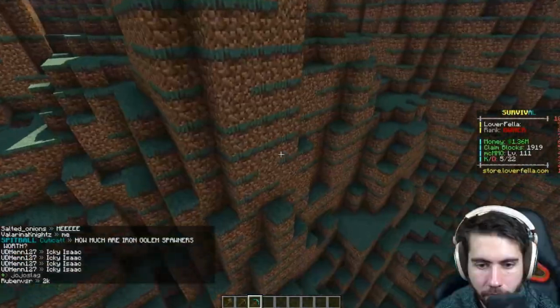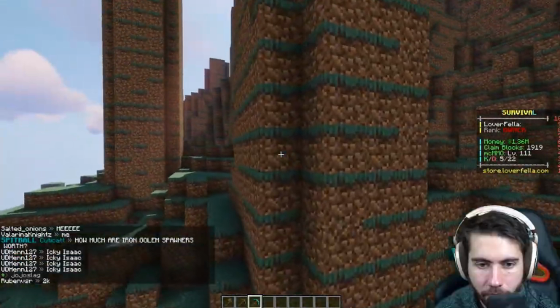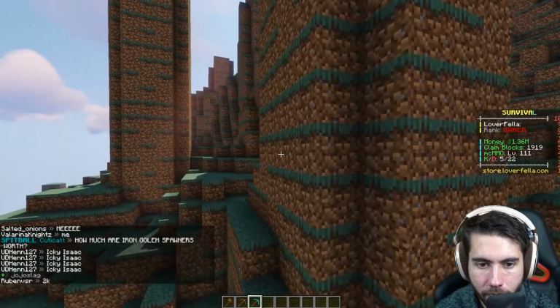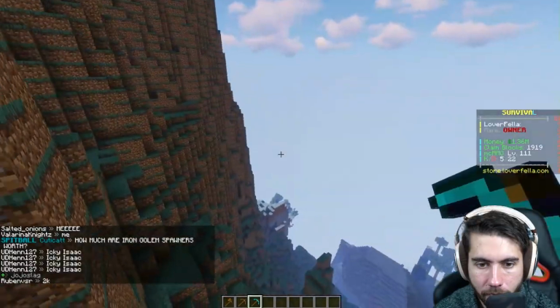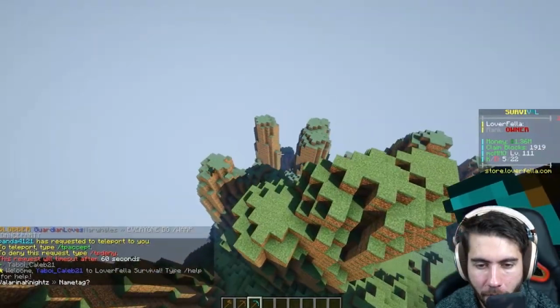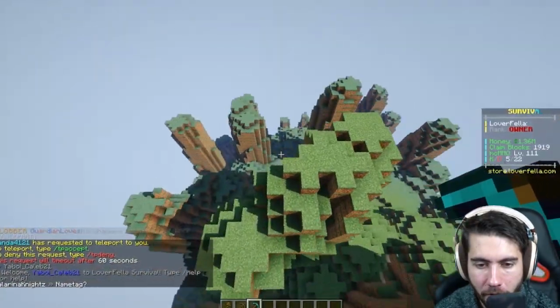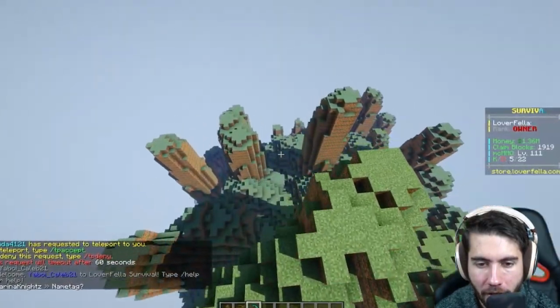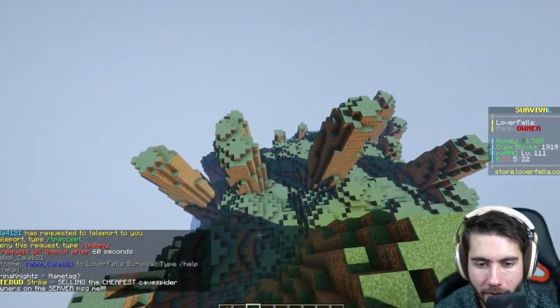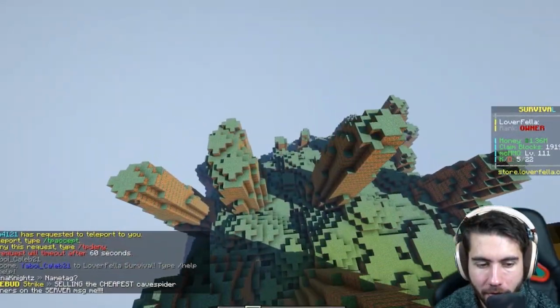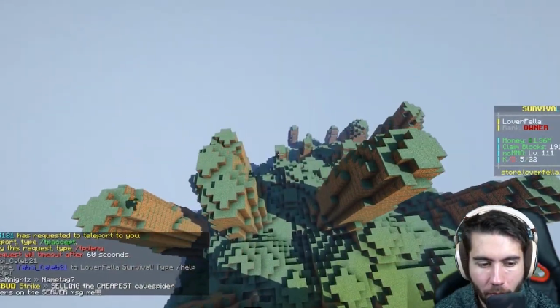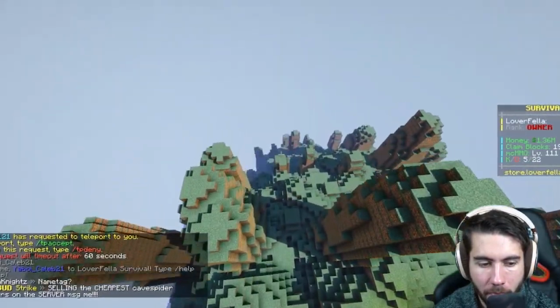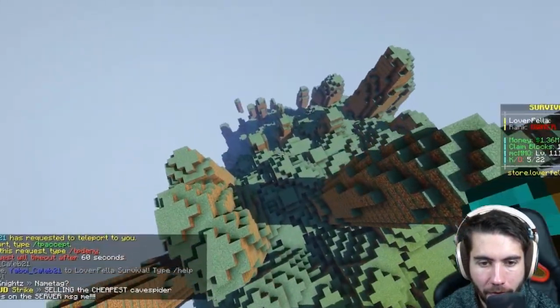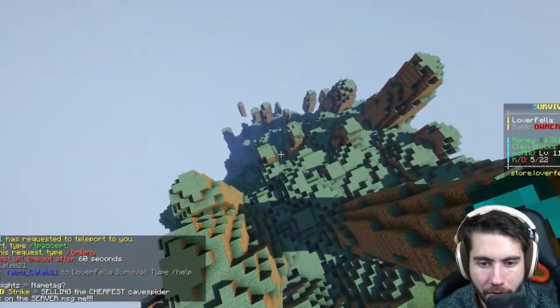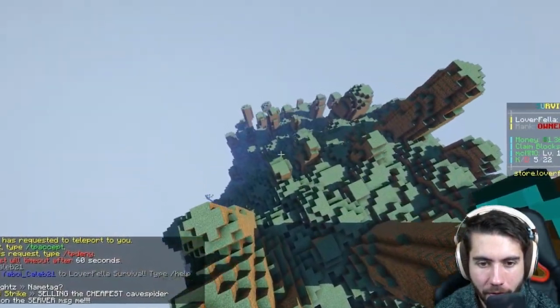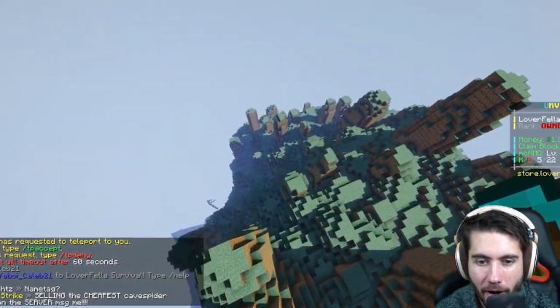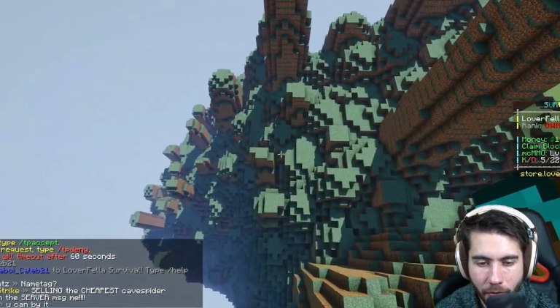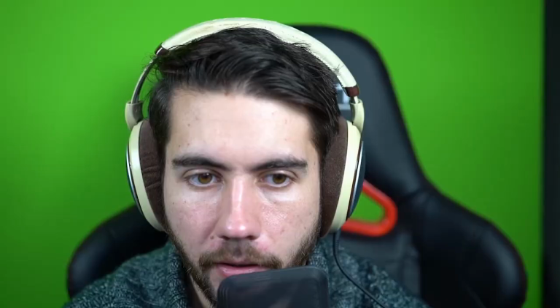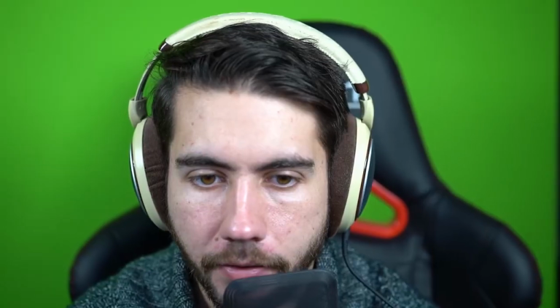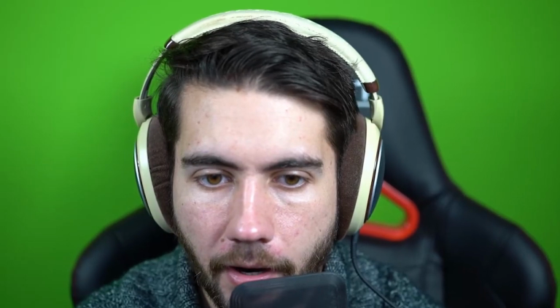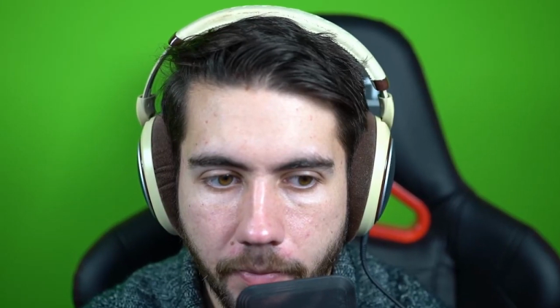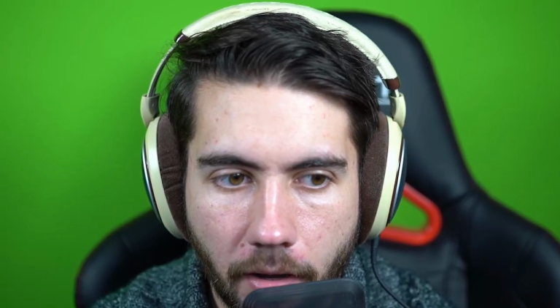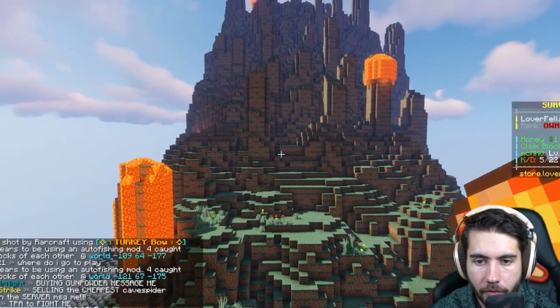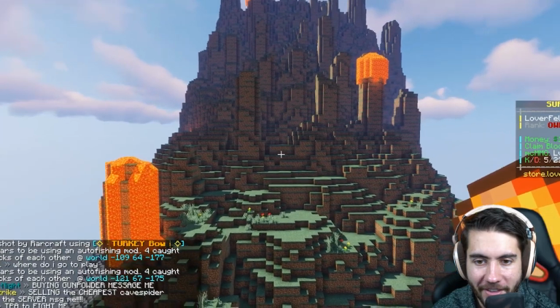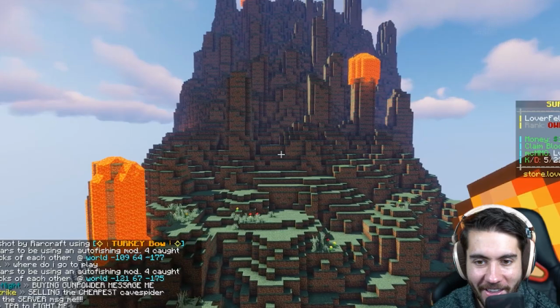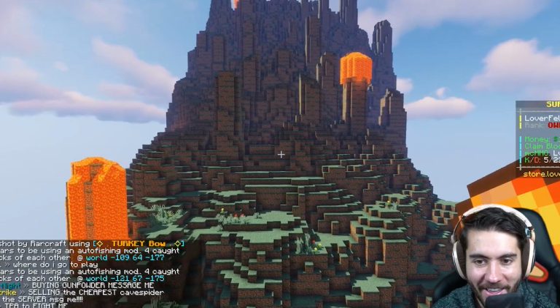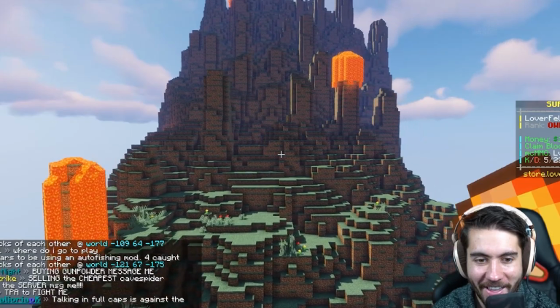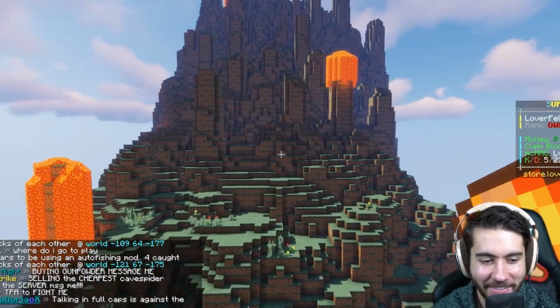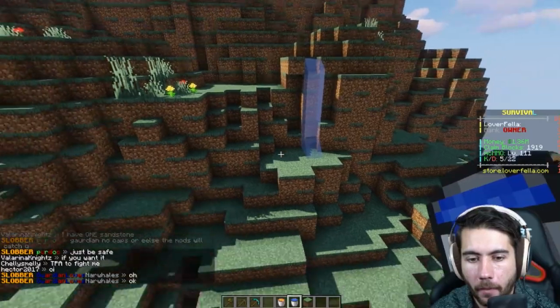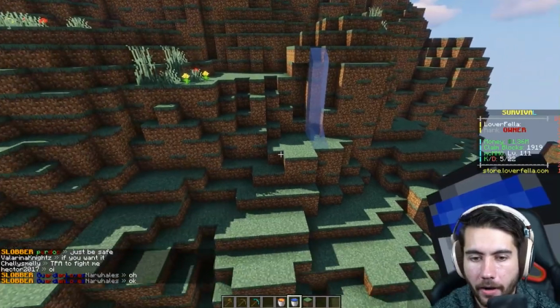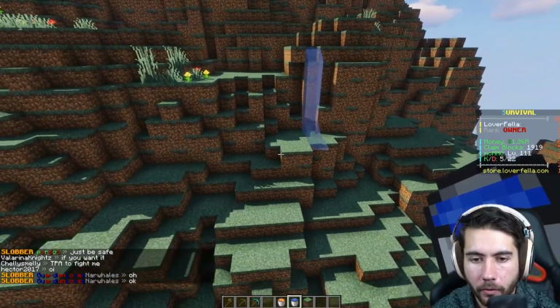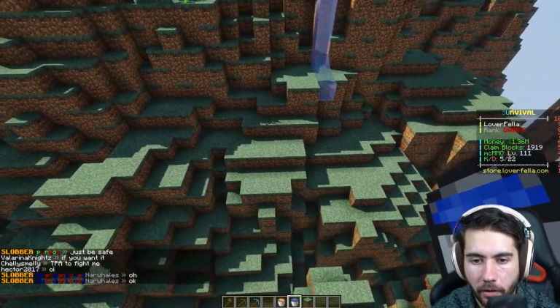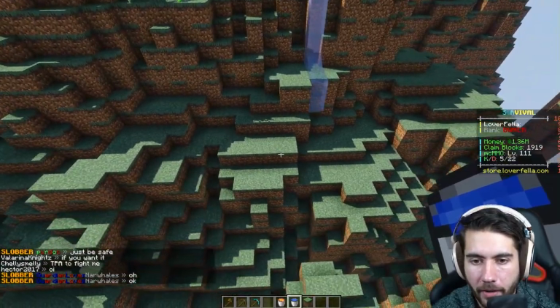Boom, beat it. I'll put a chest there with a book that says 'Congrats, you win.' I'll start adding some lava. I'm gonna add a little water path too.